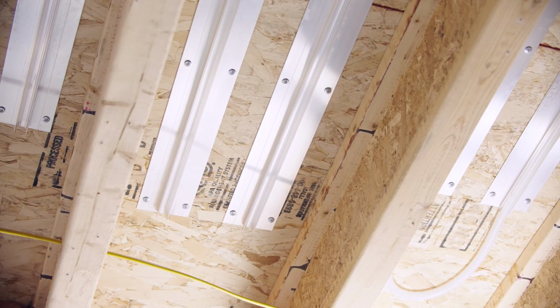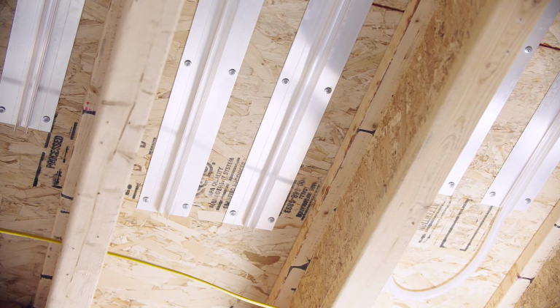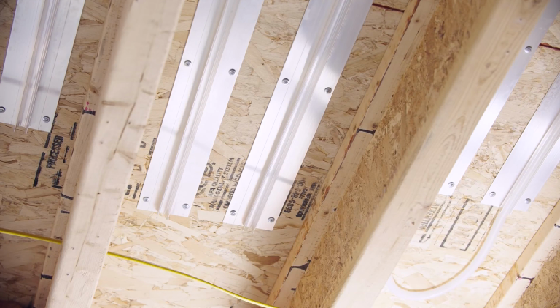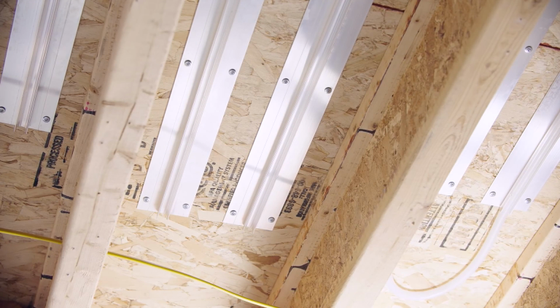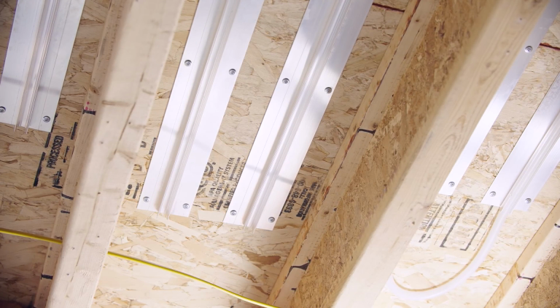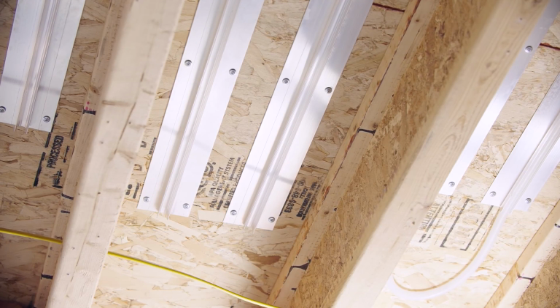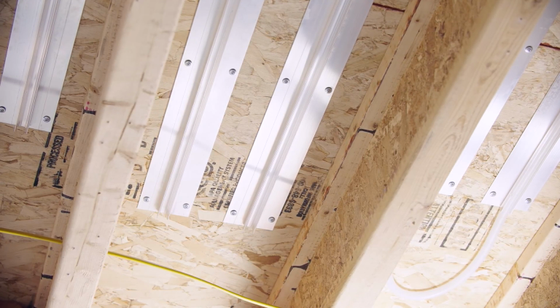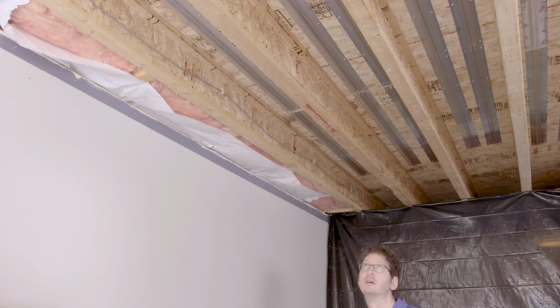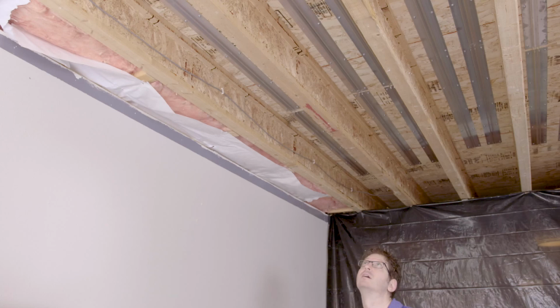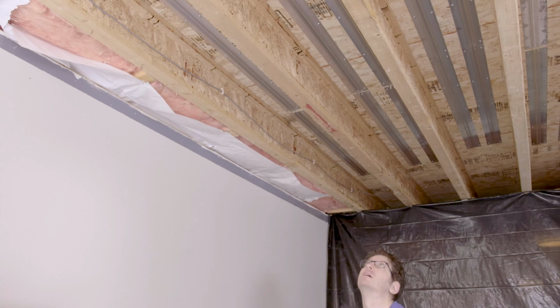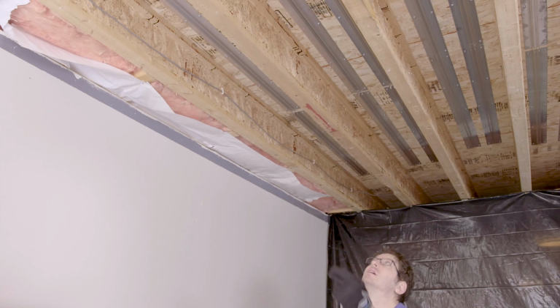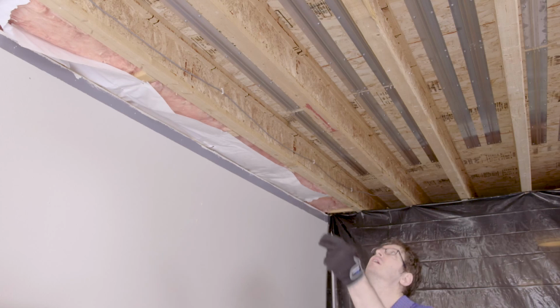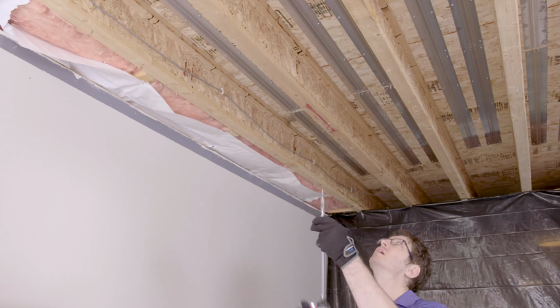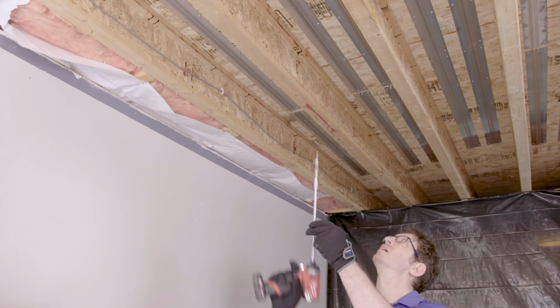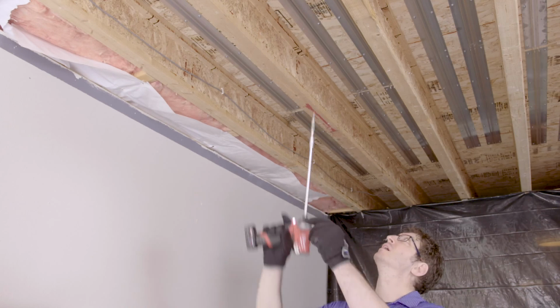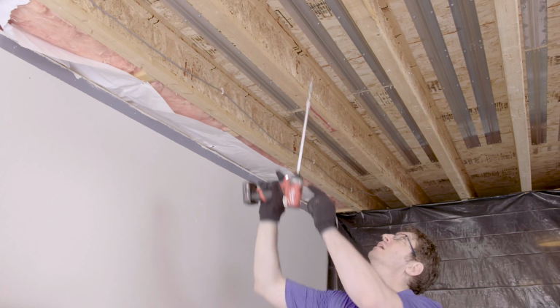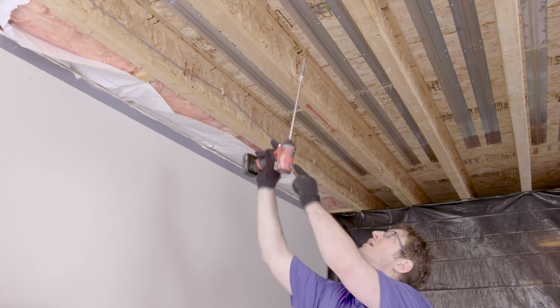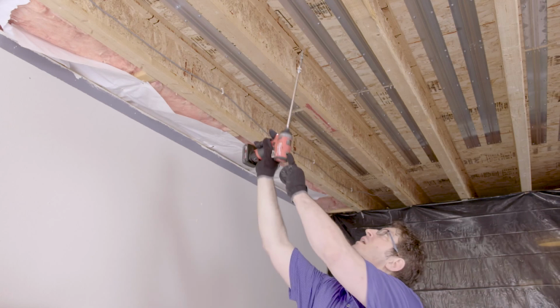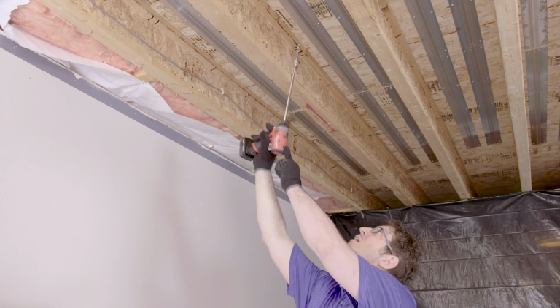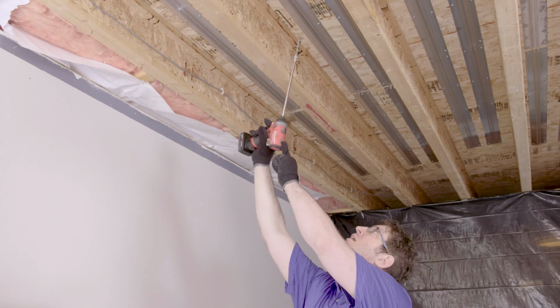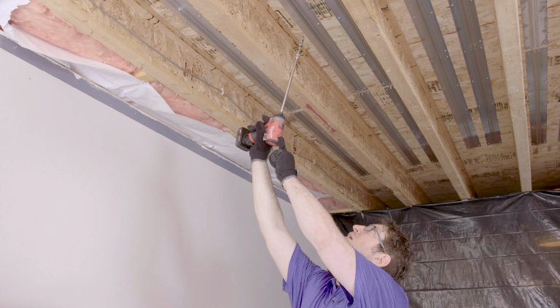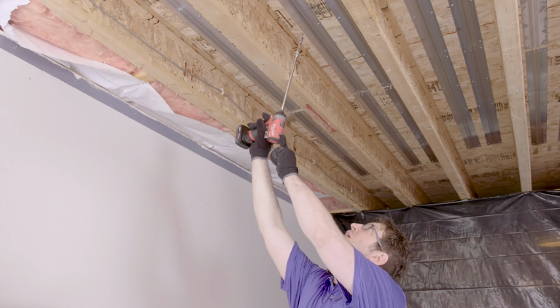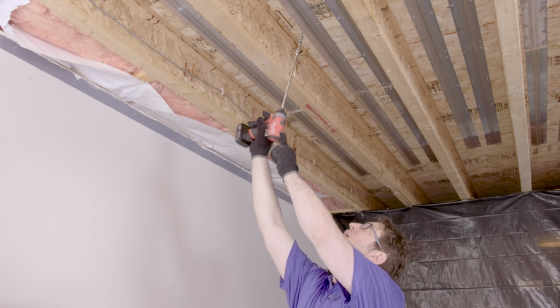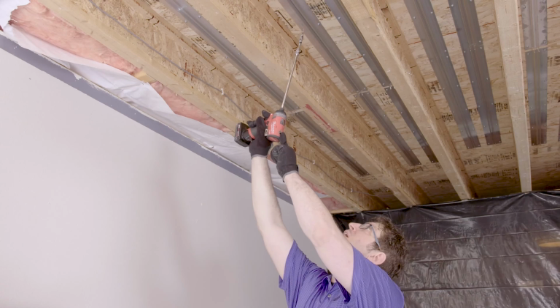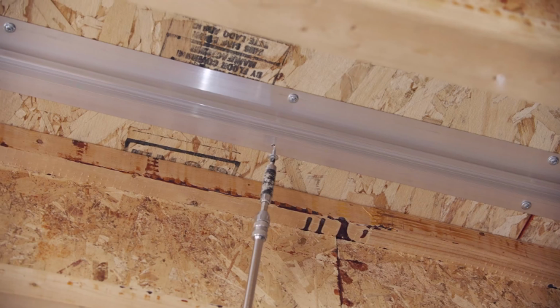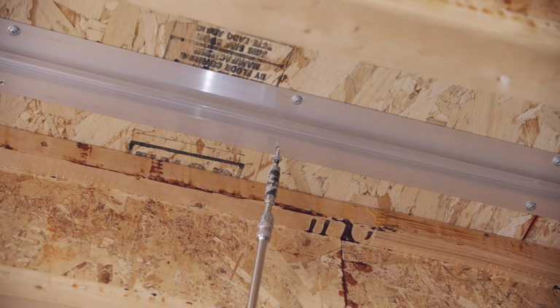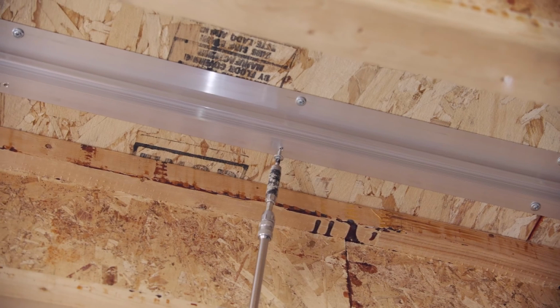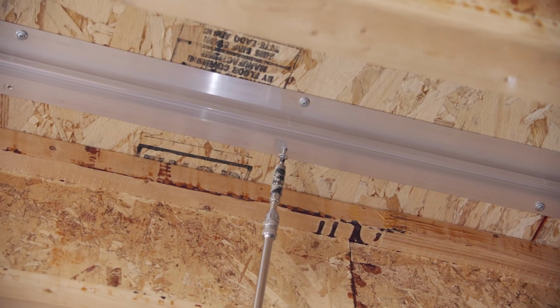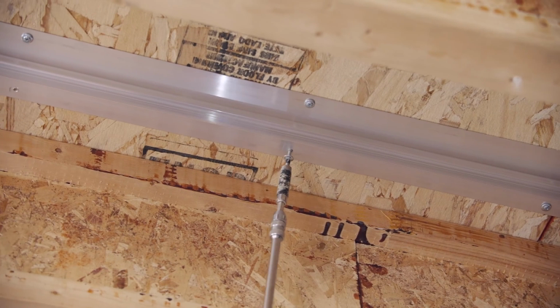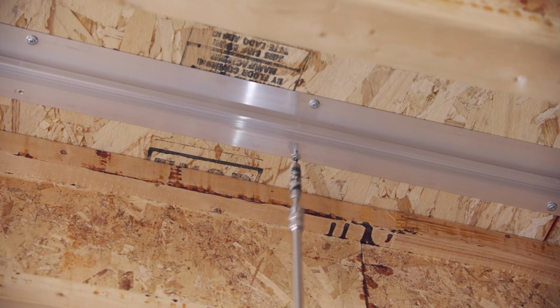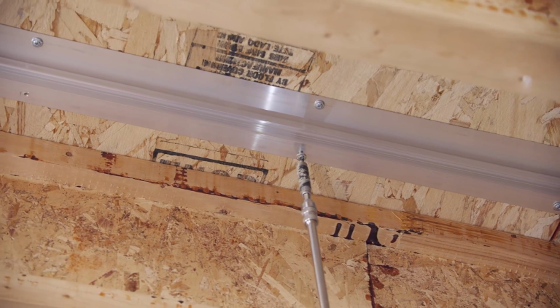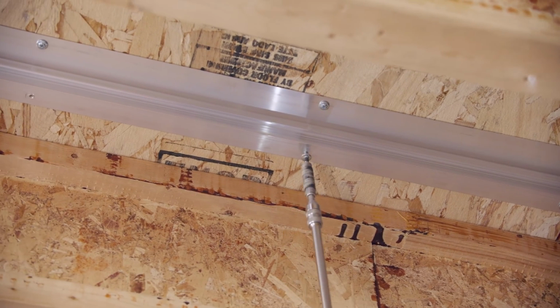After all the panels are in place, walk the space and install the remaining screws in the empty screw holes.